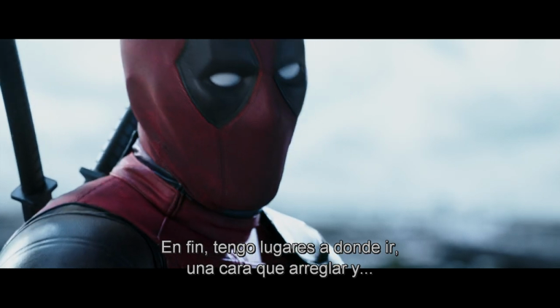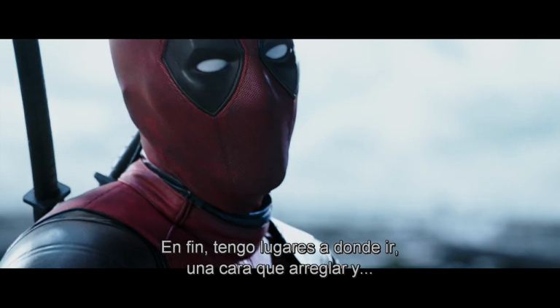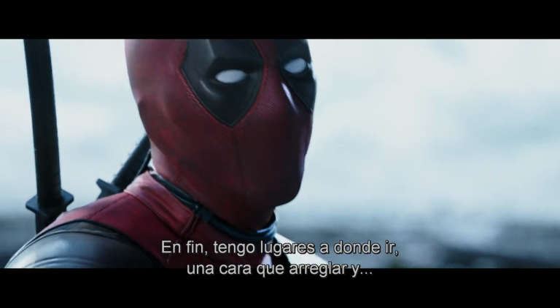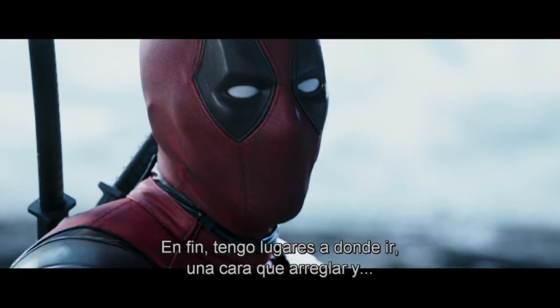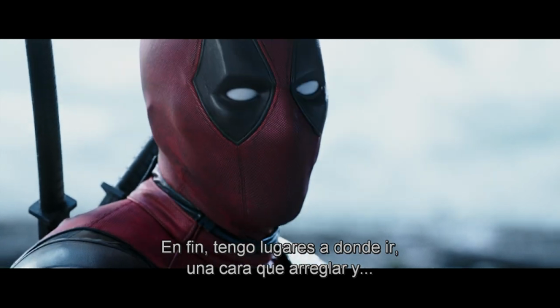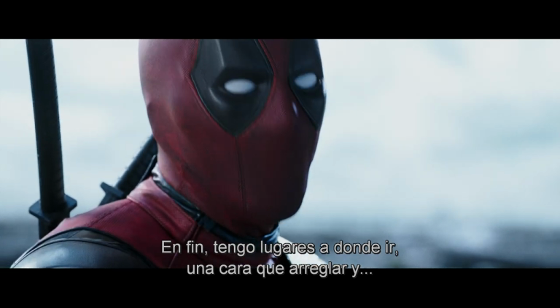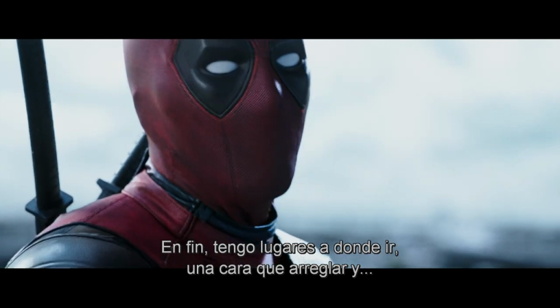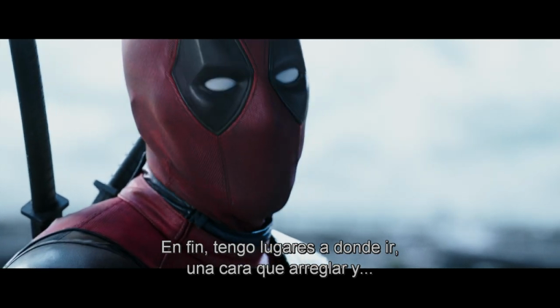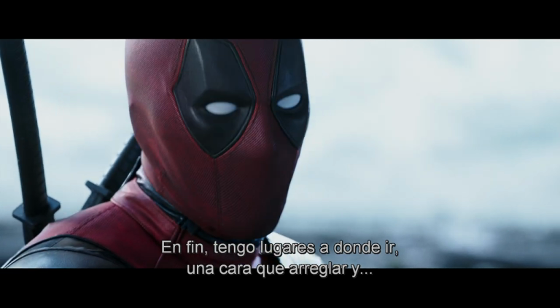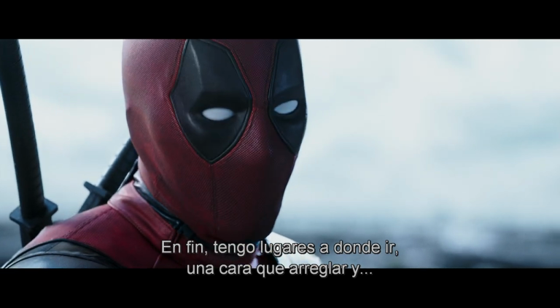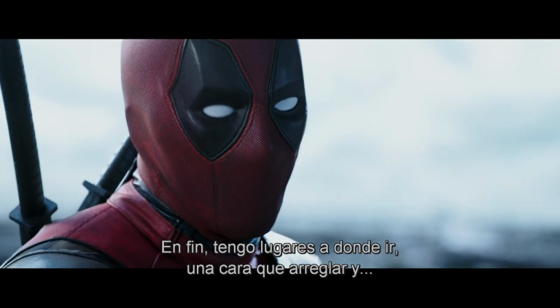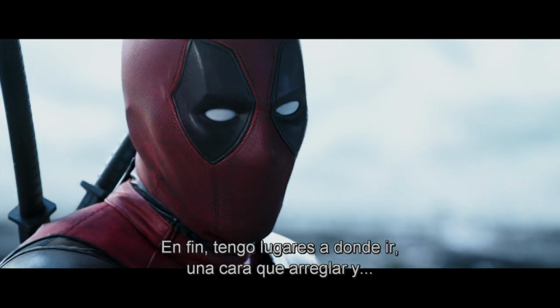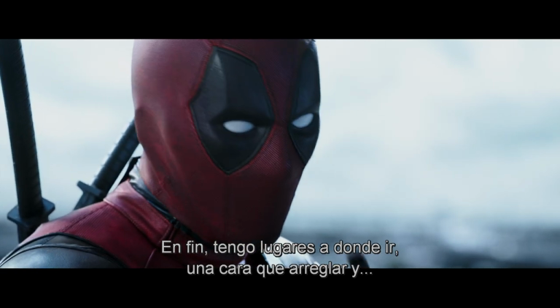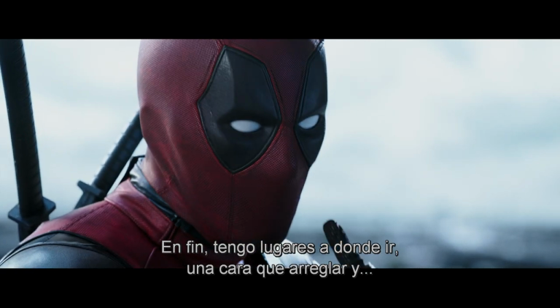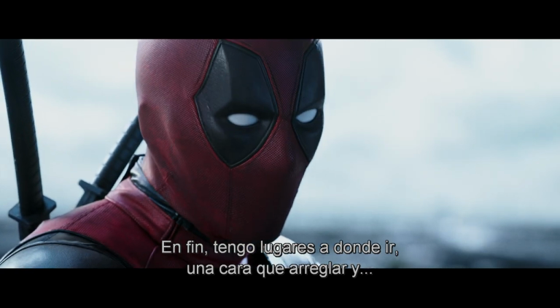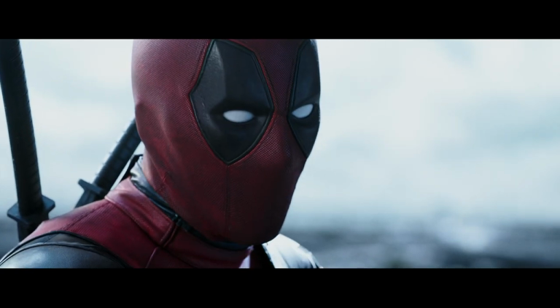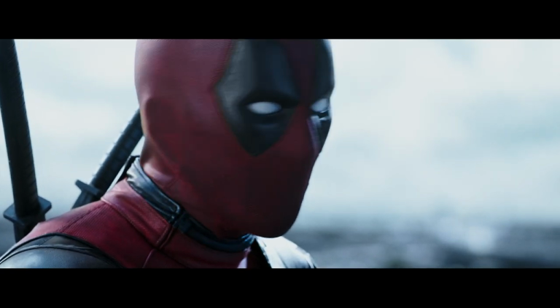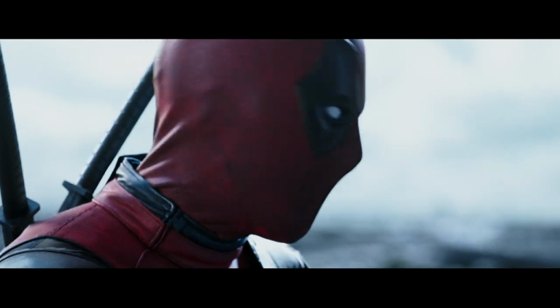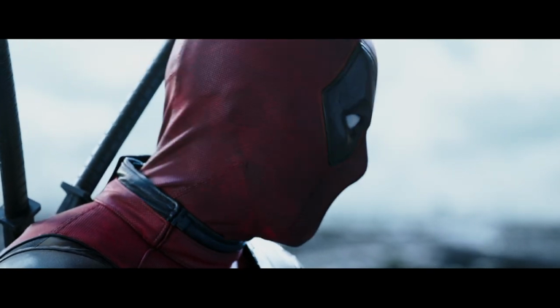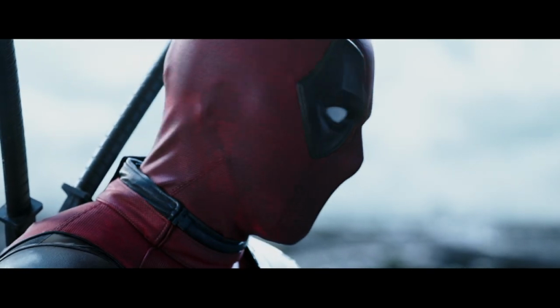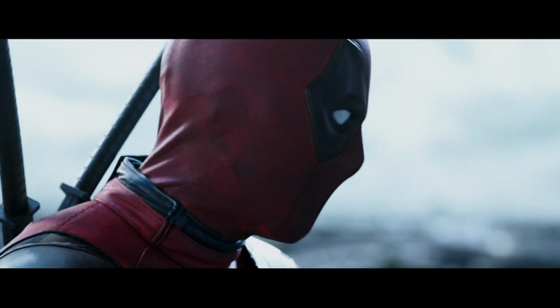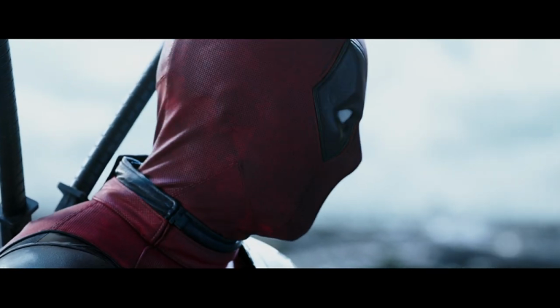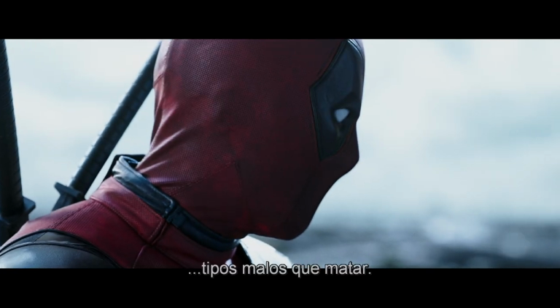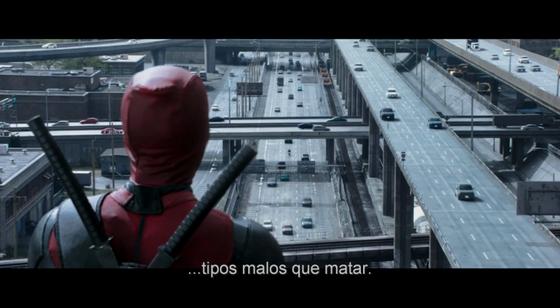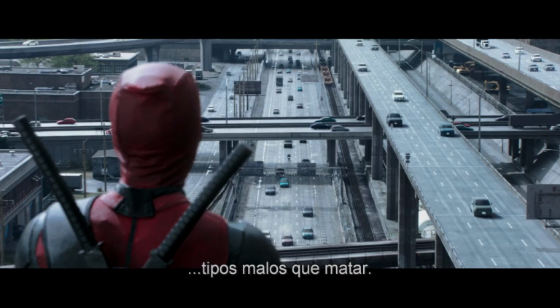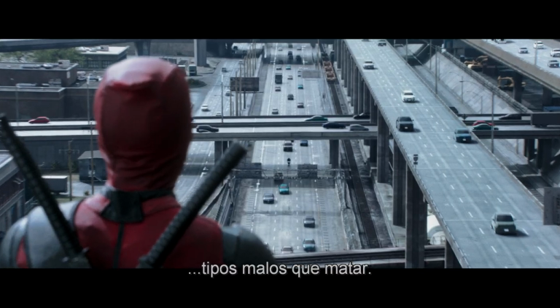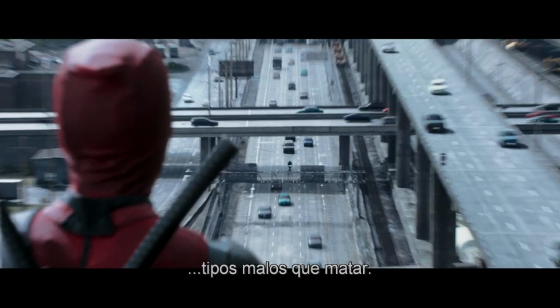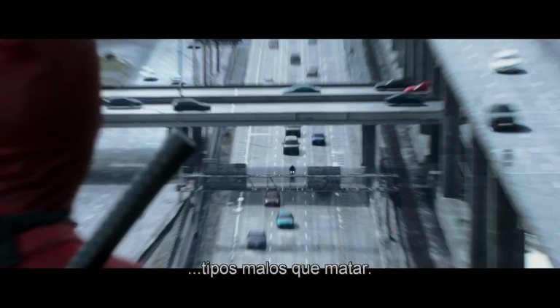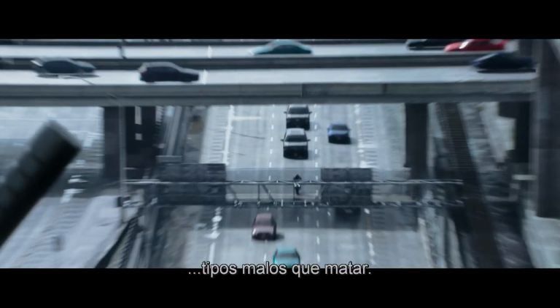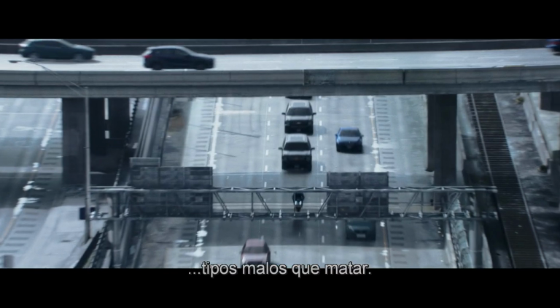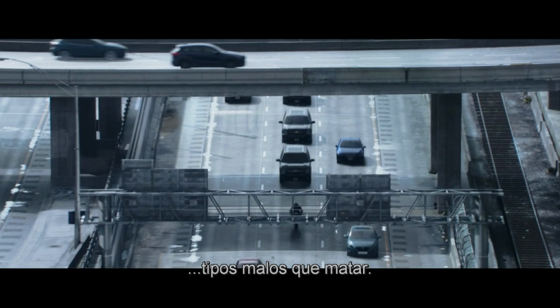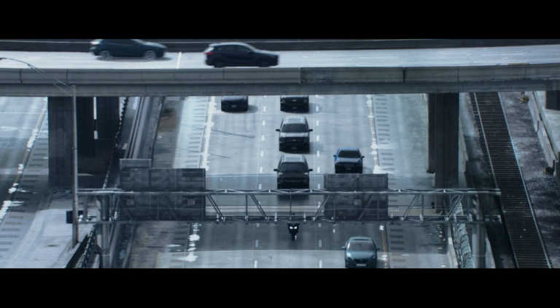Anyway, I got places to be, a face to fix, and bad guys to kill.